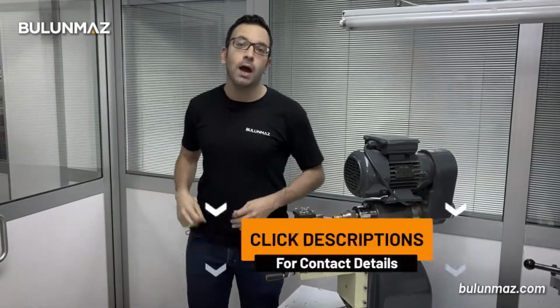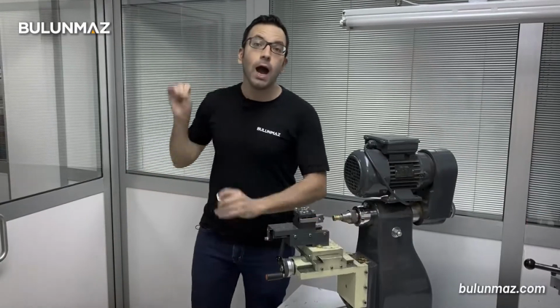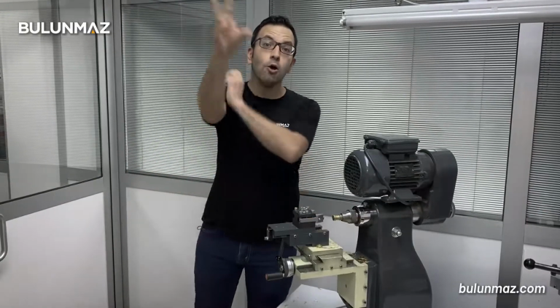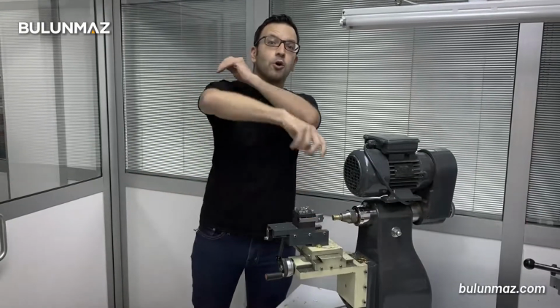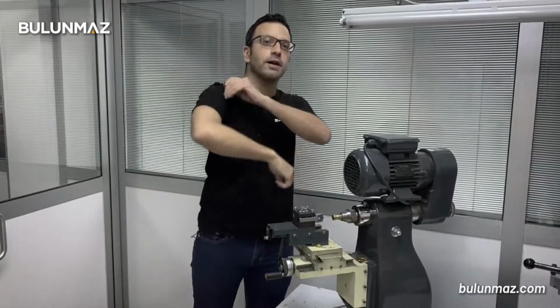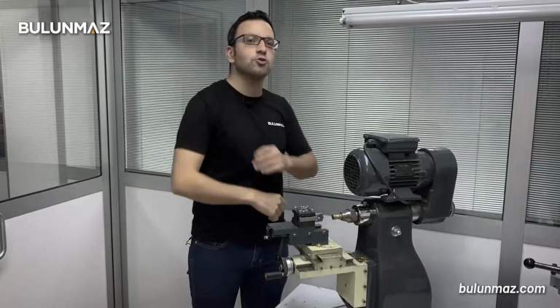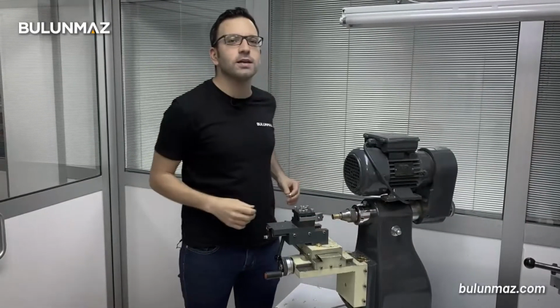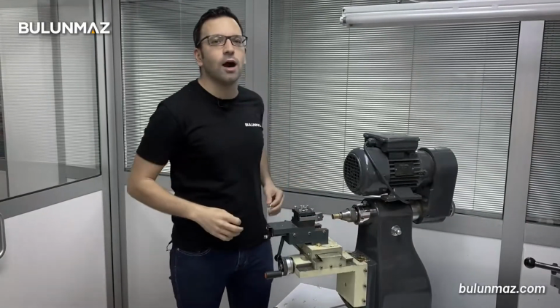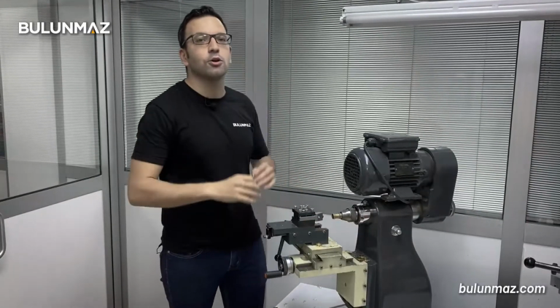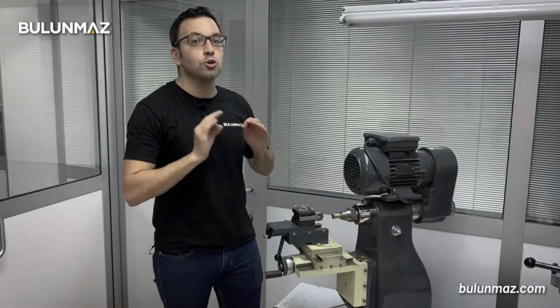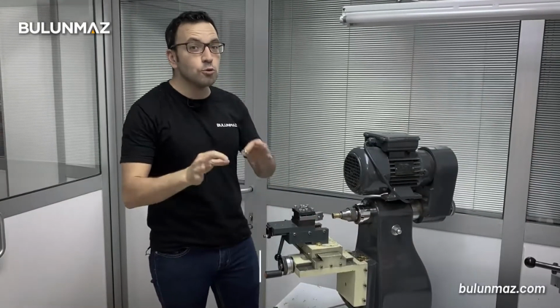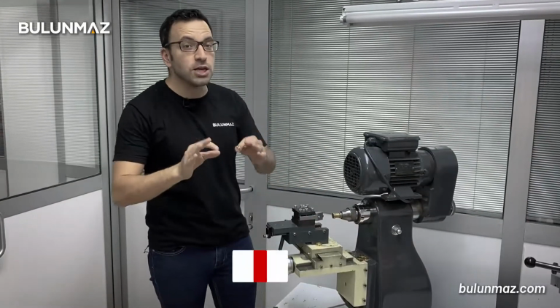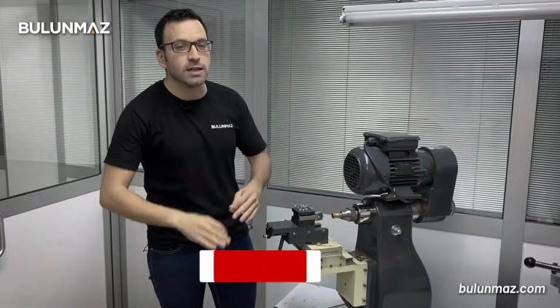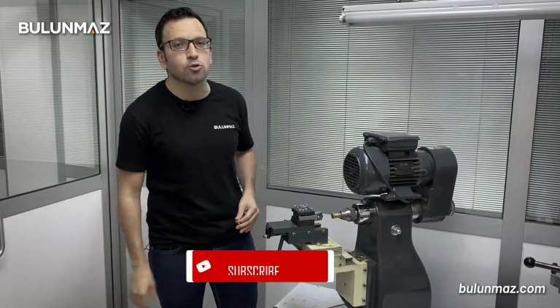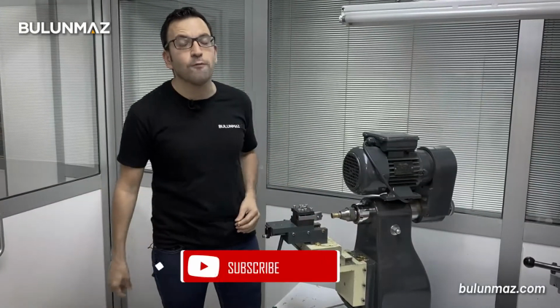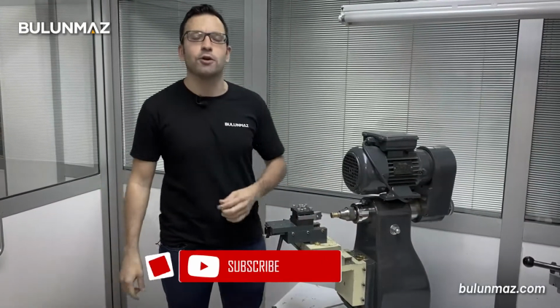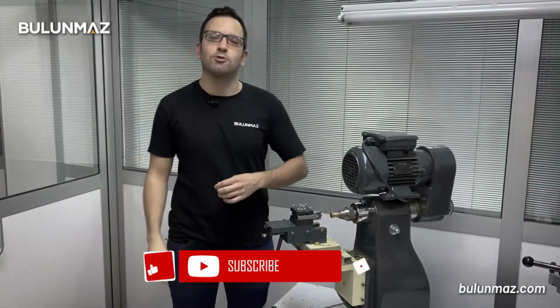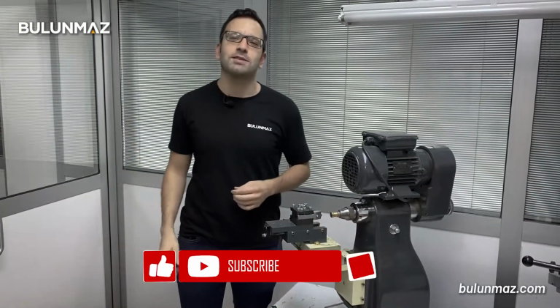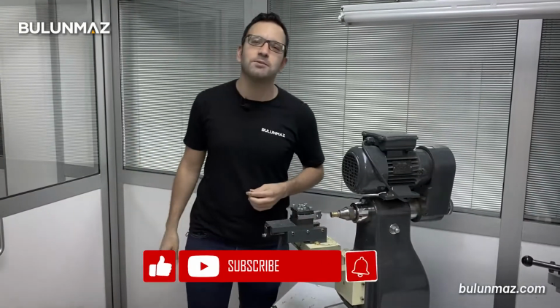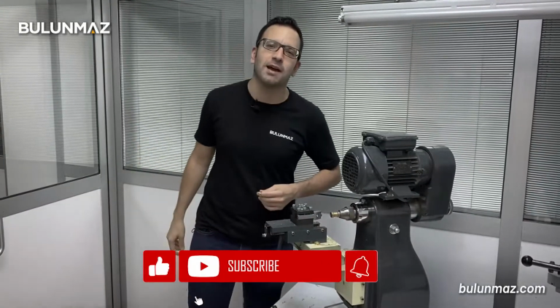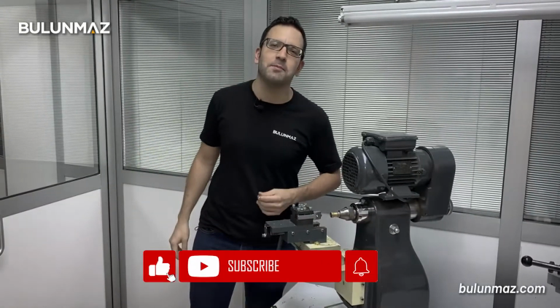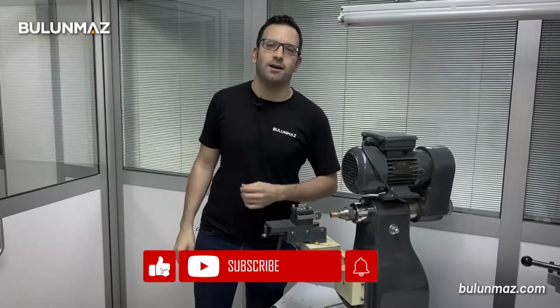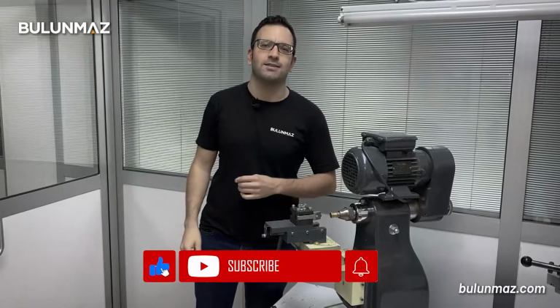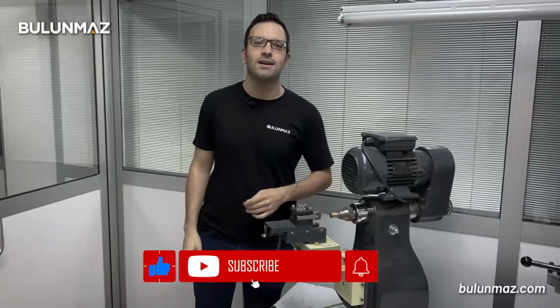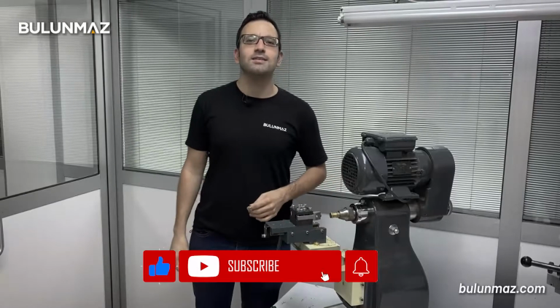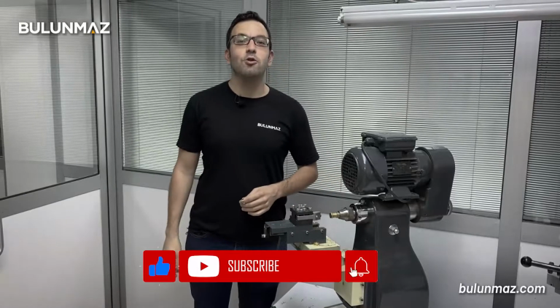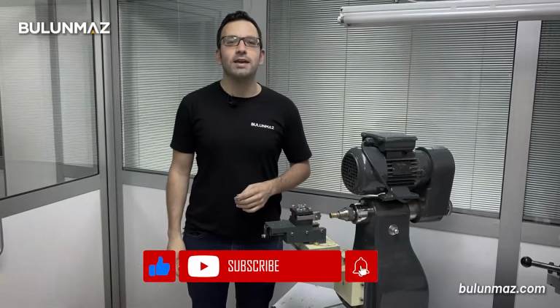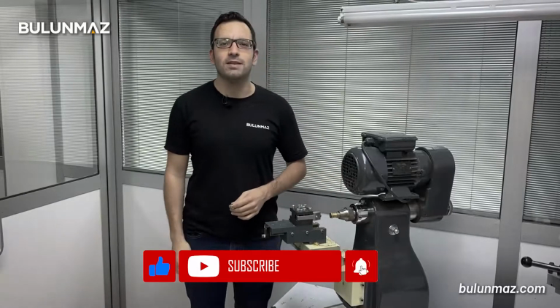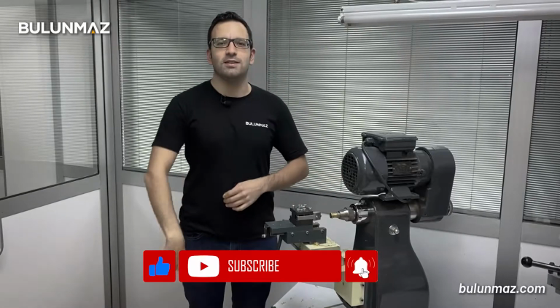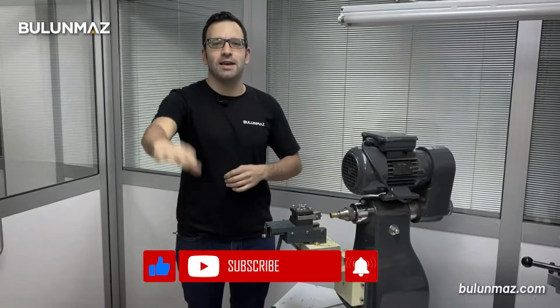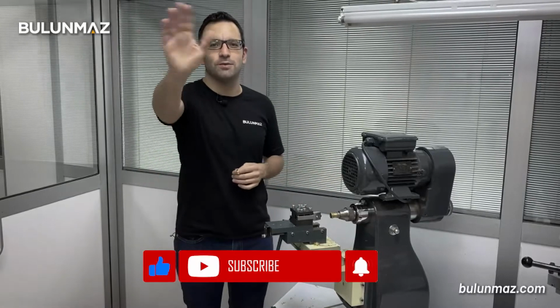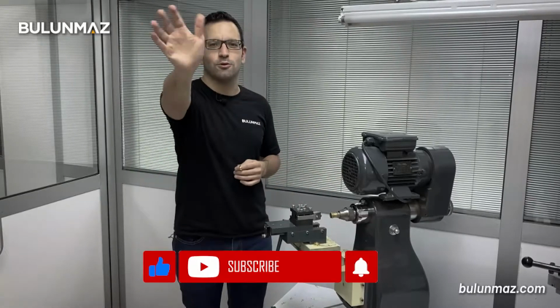I hope you are enjoying our YouTube channel and don't forget to subscribe. See you again in the next videos.